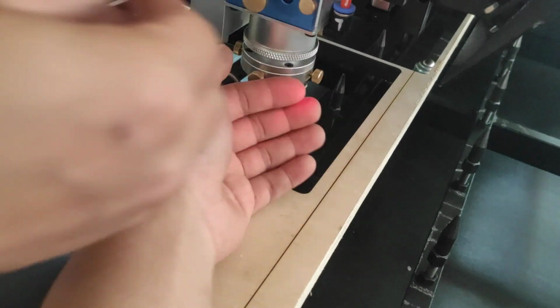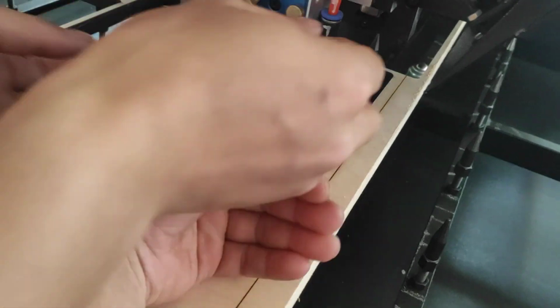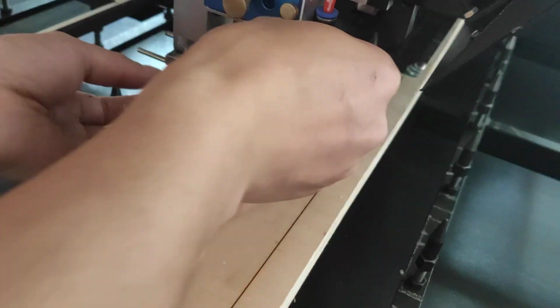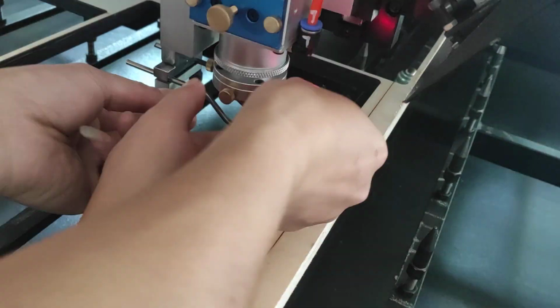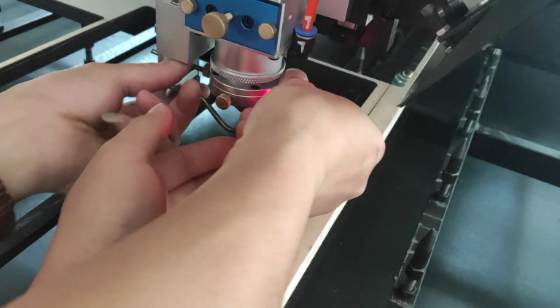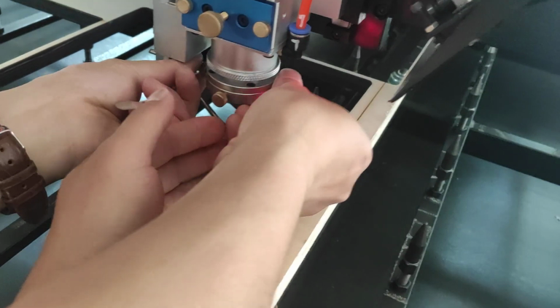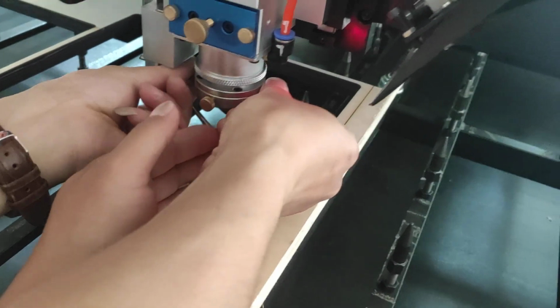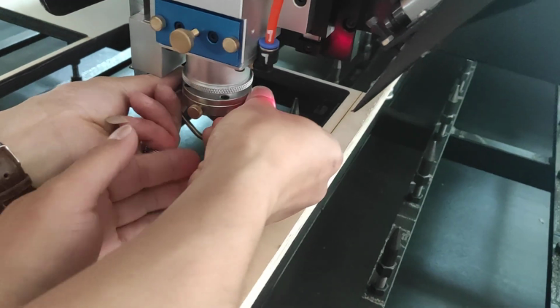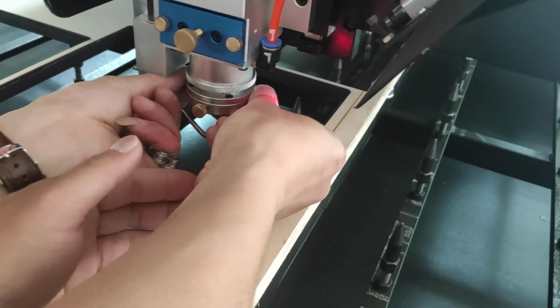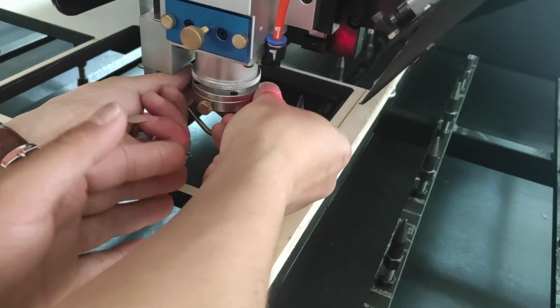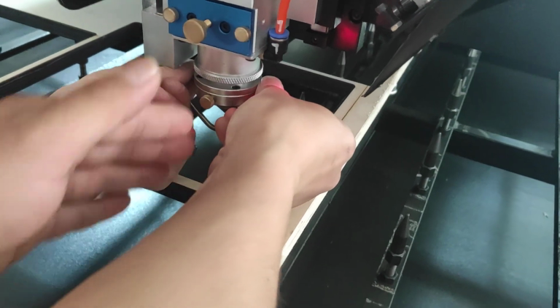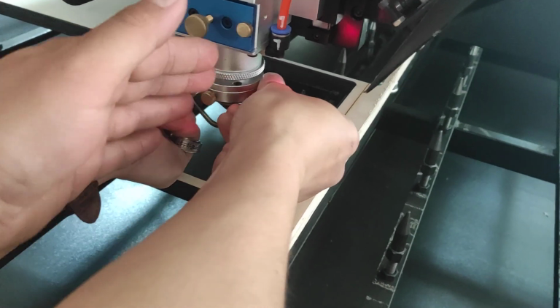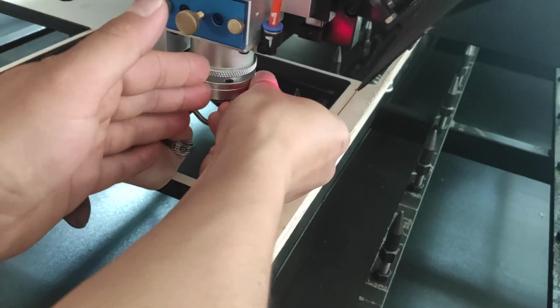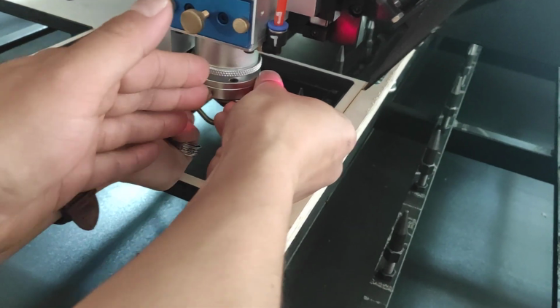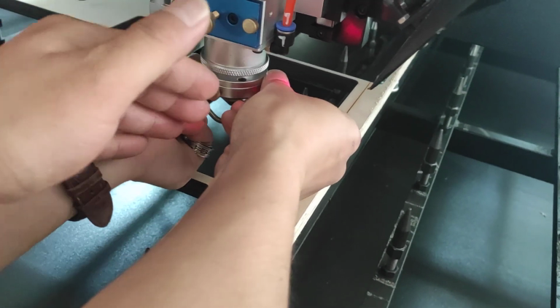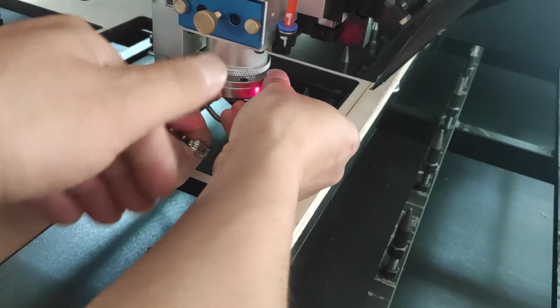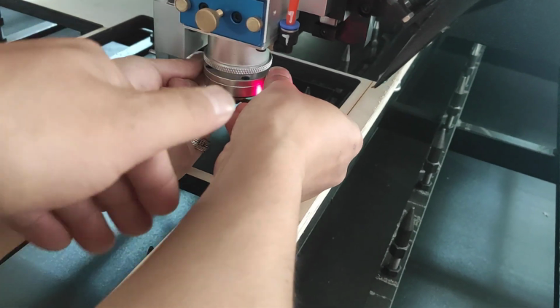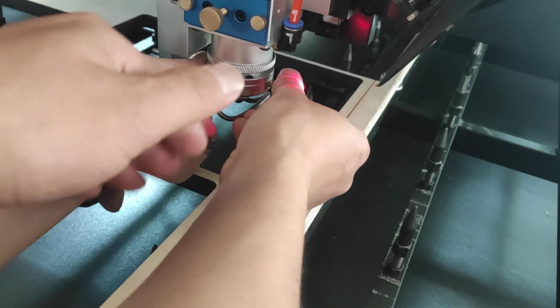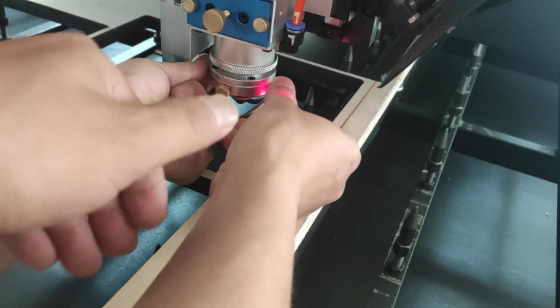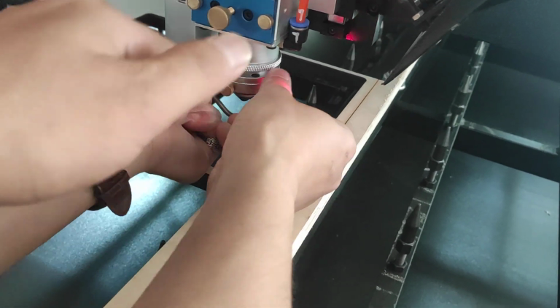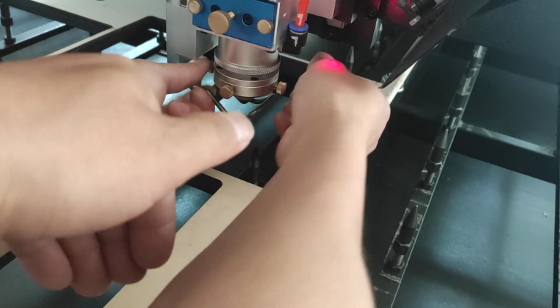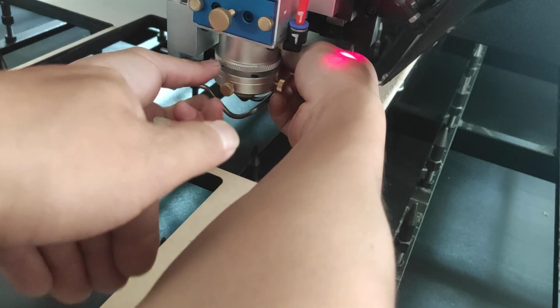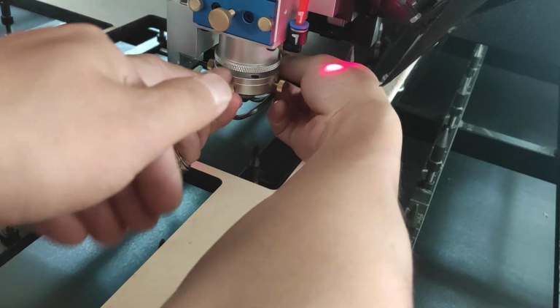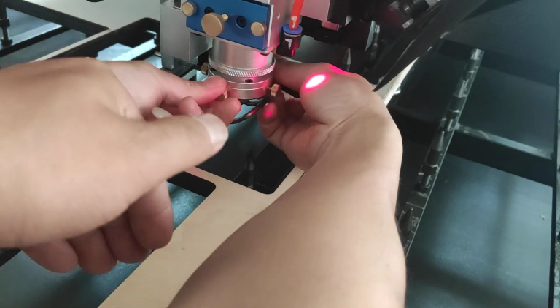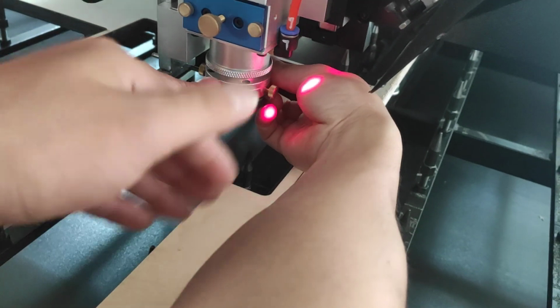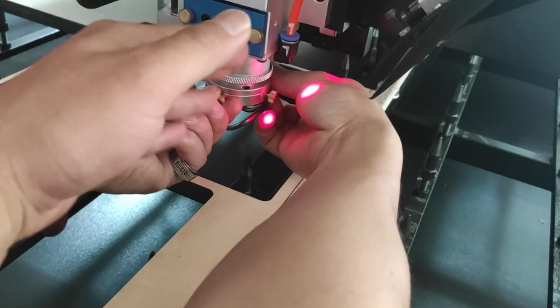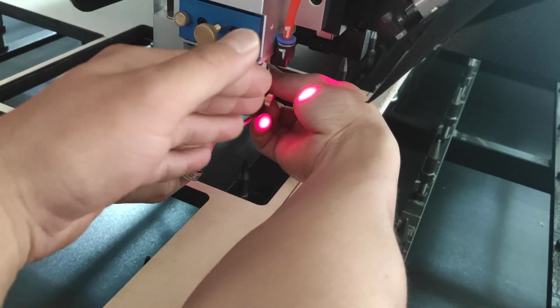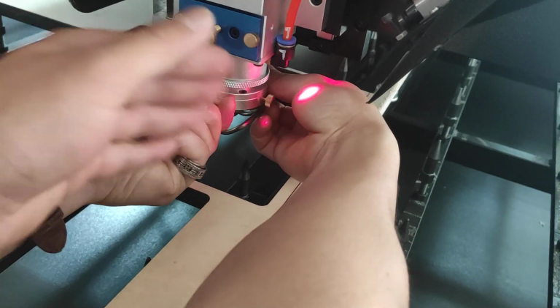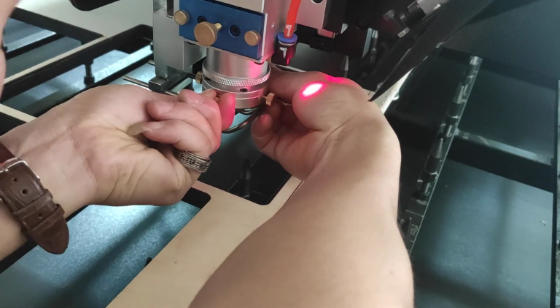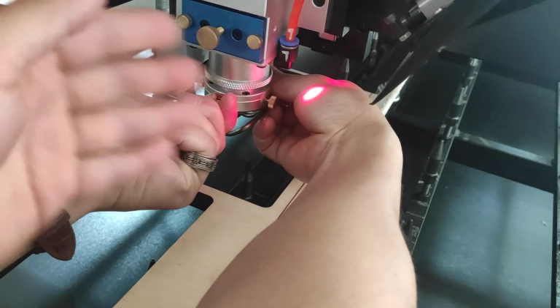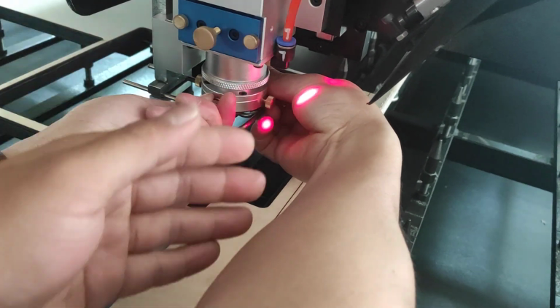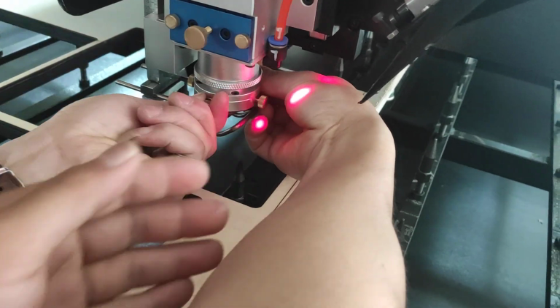Move the laser head front and back, left and right.